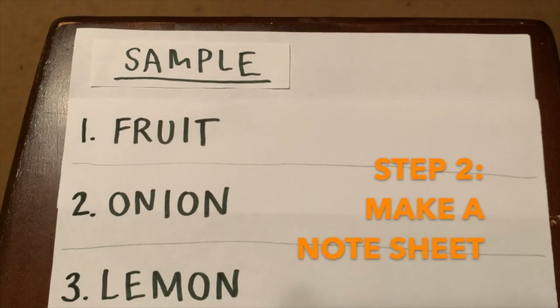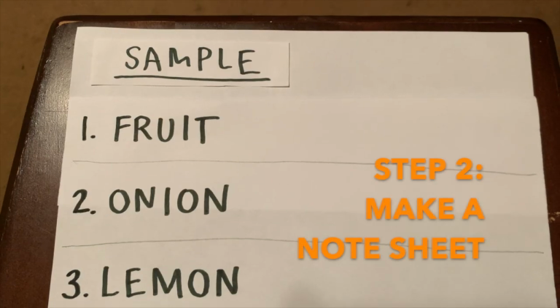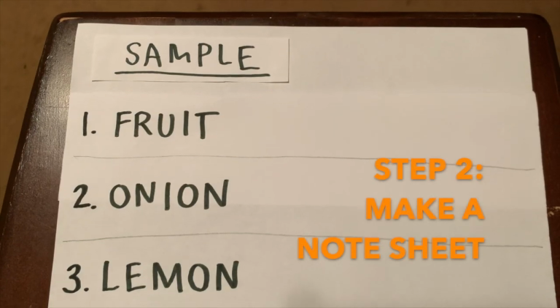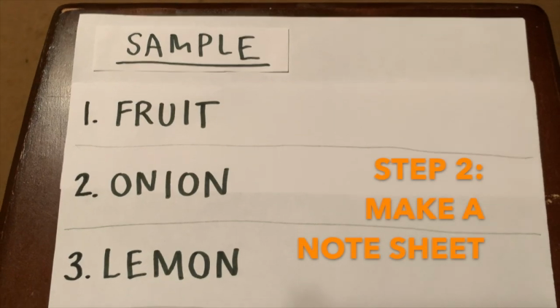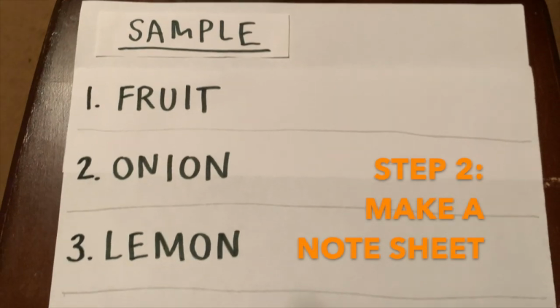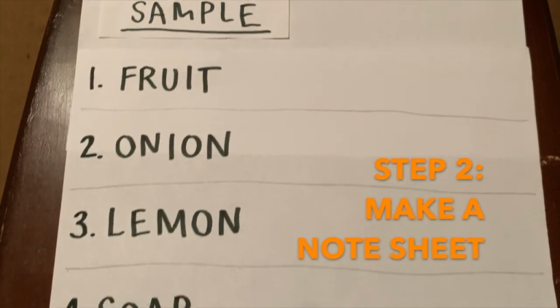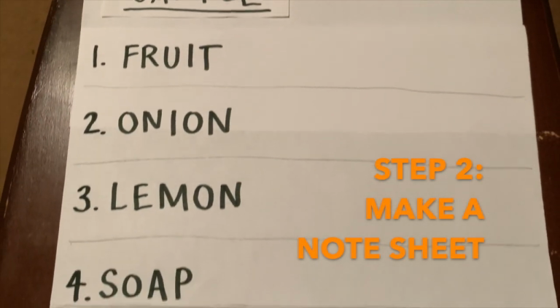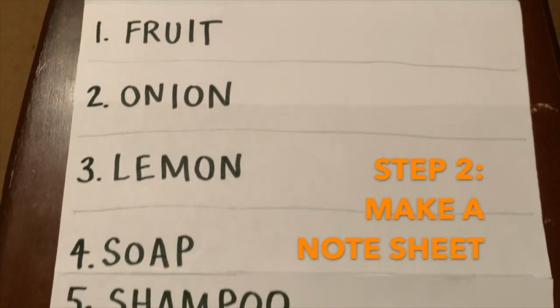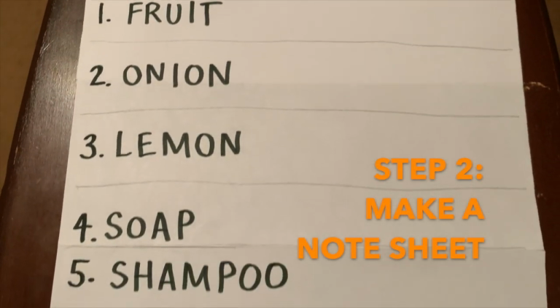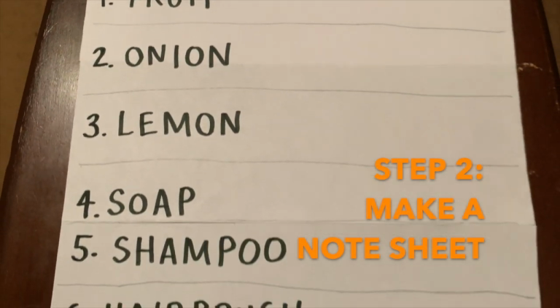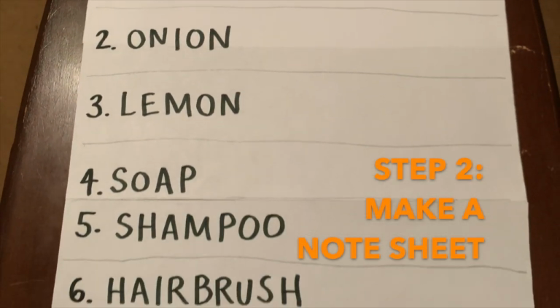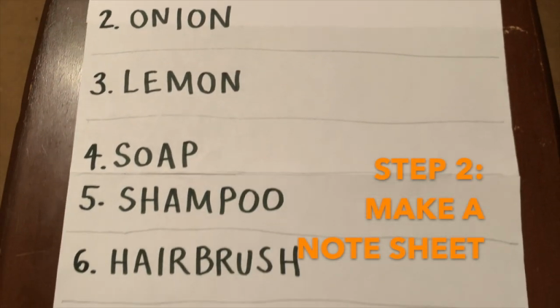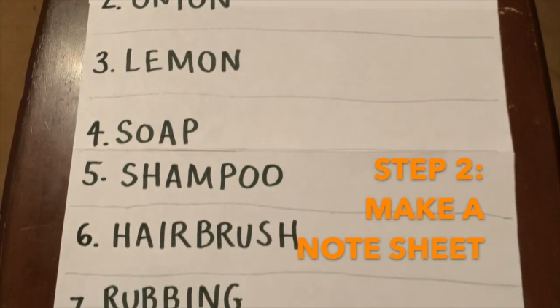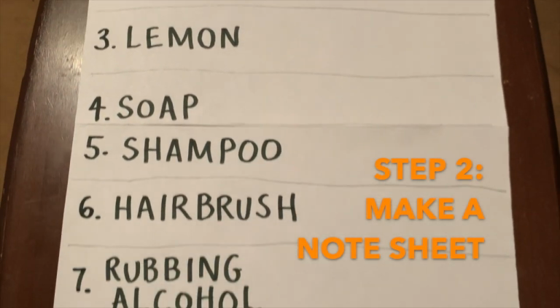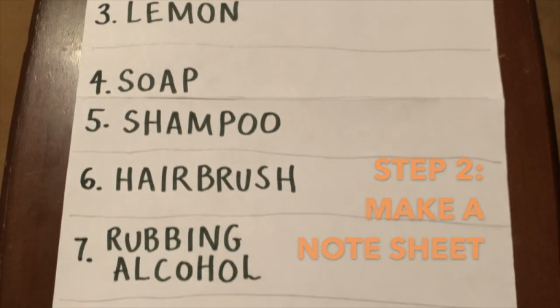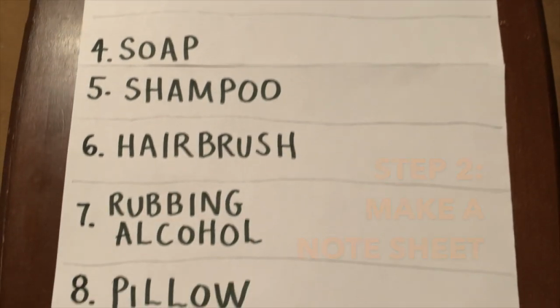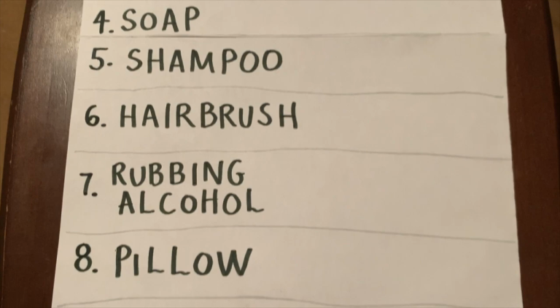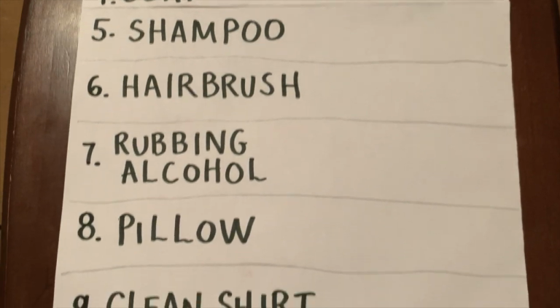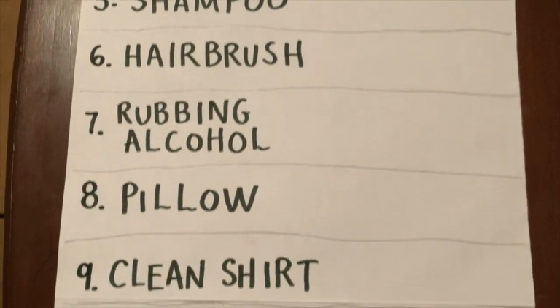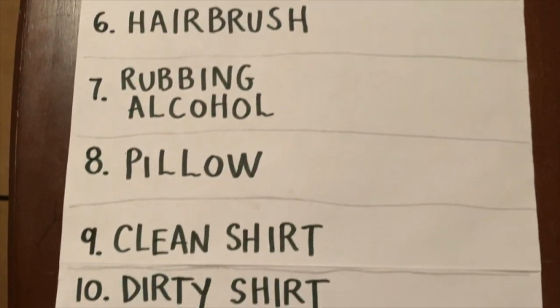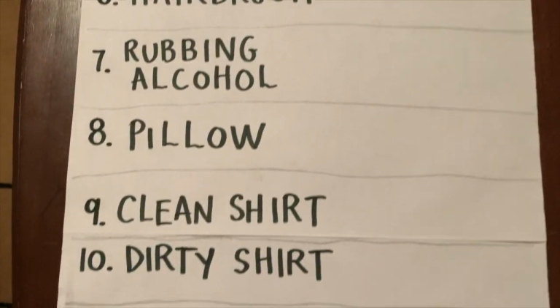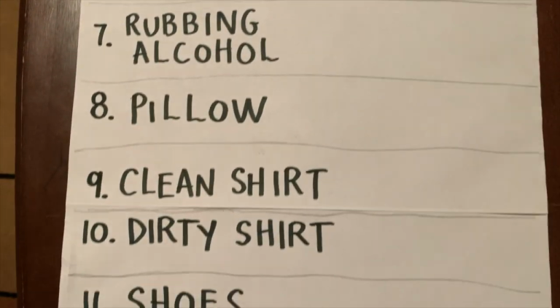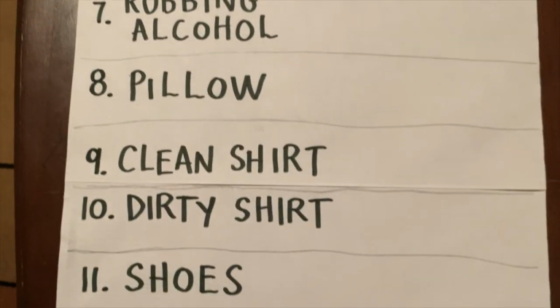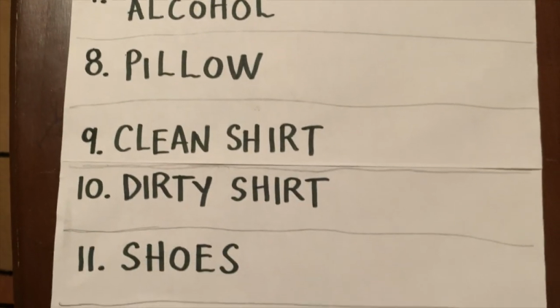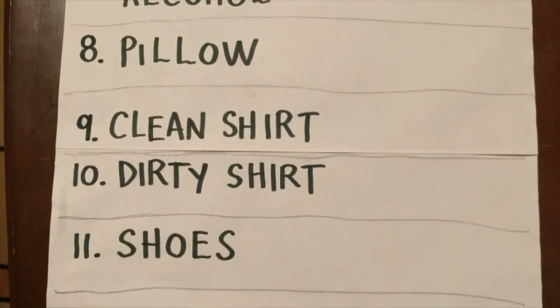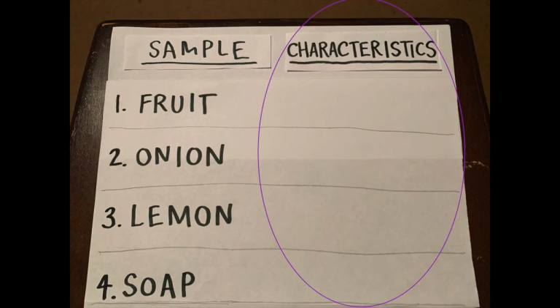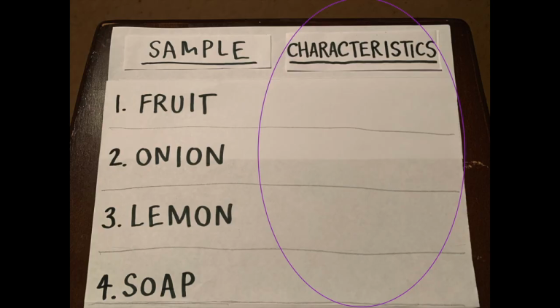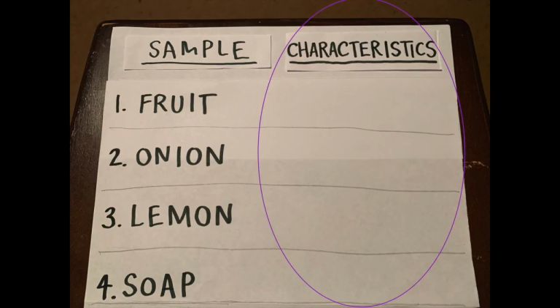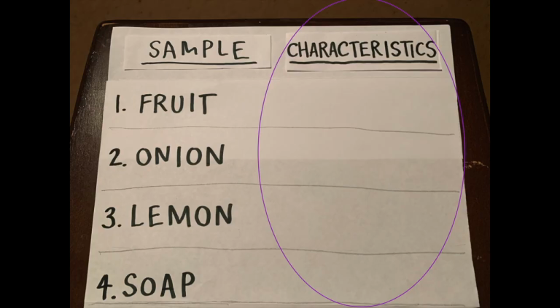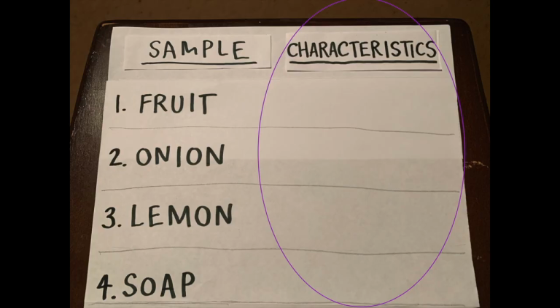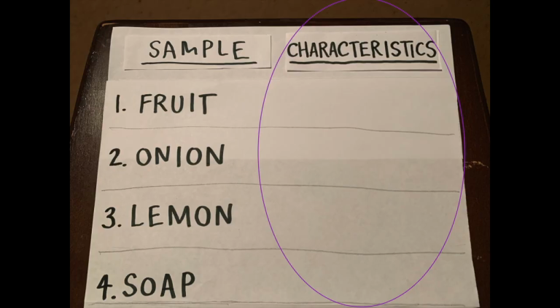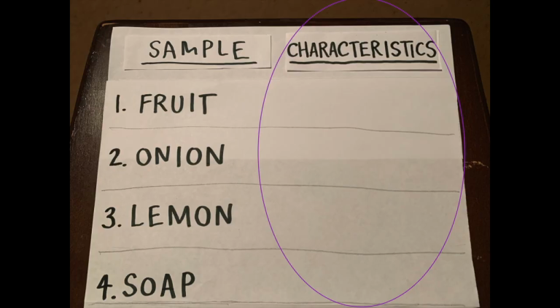Step two: make a list of what you collected, then add a place to note the characteristic of each scent.